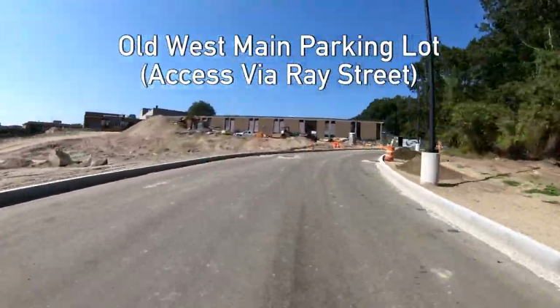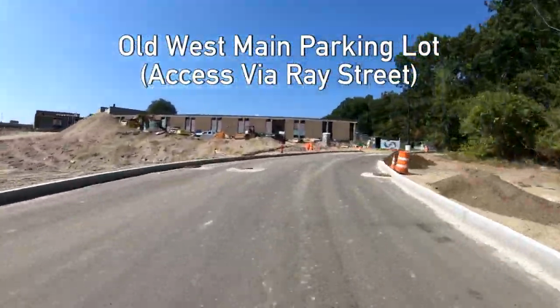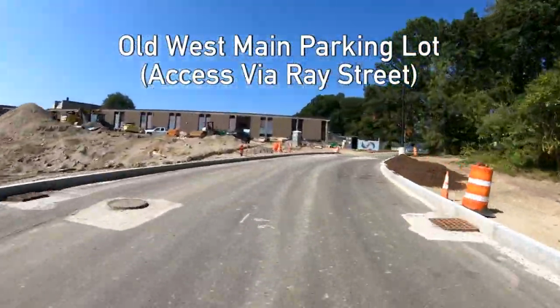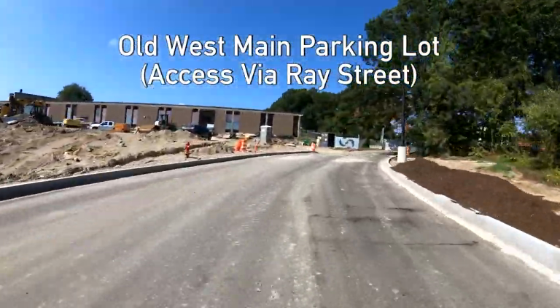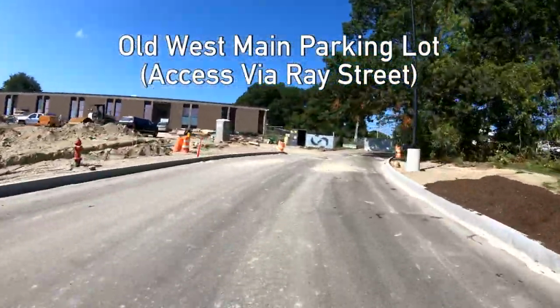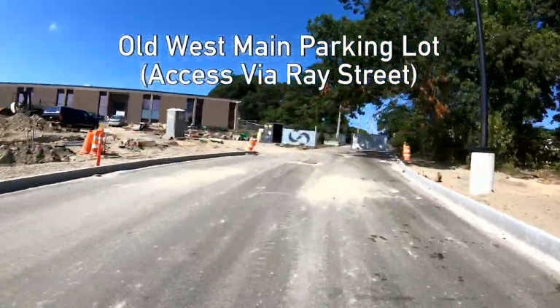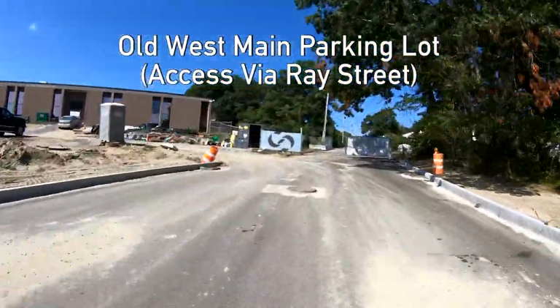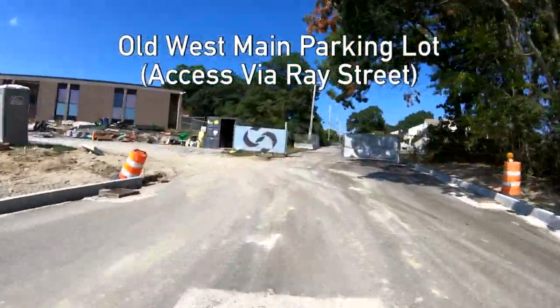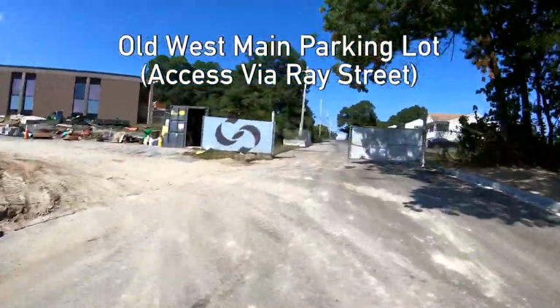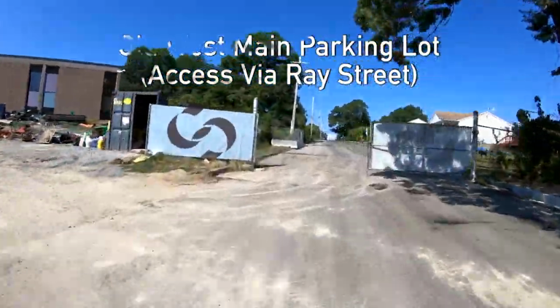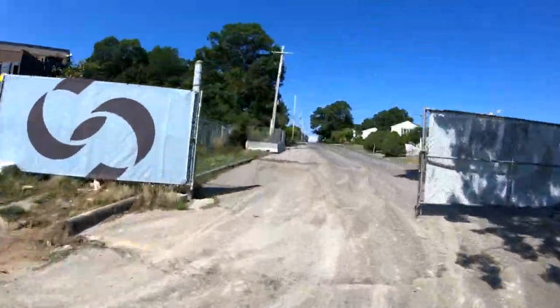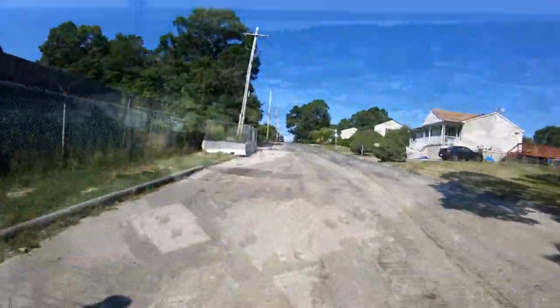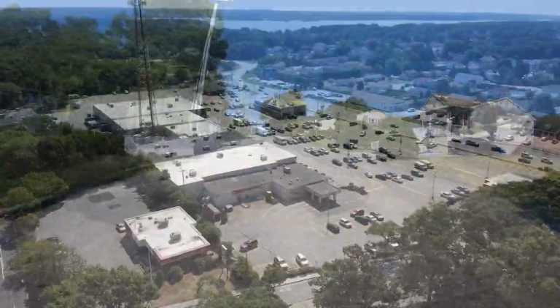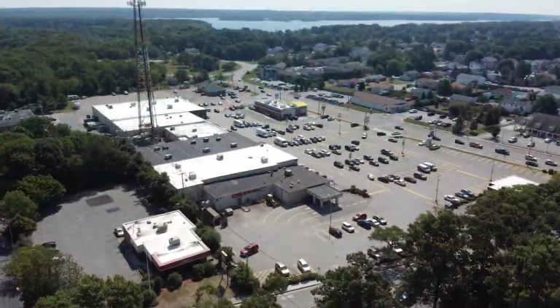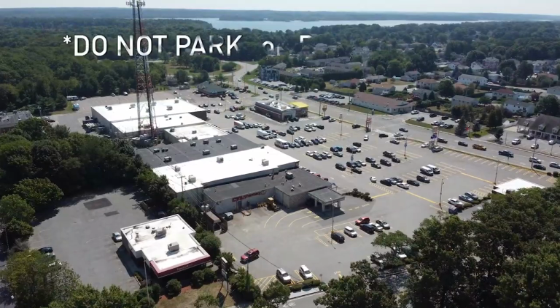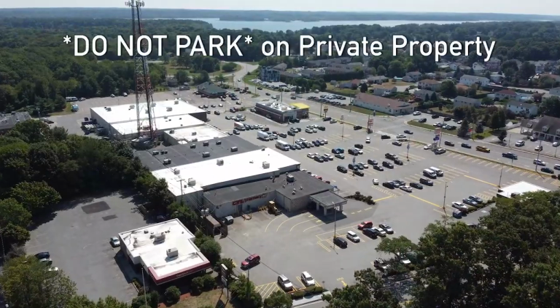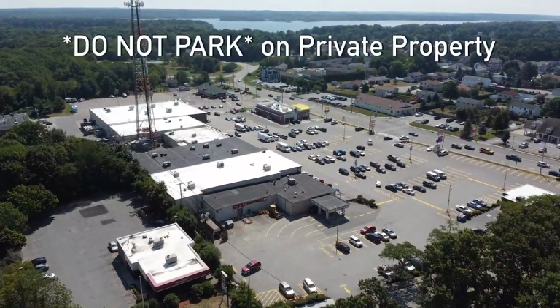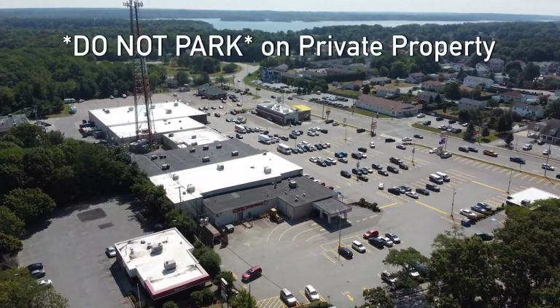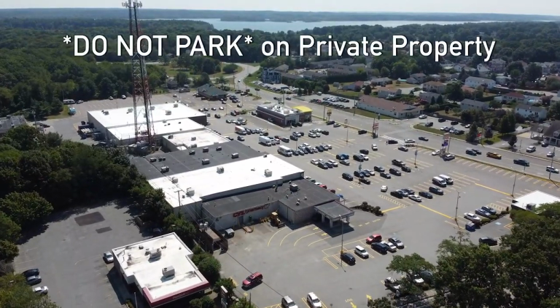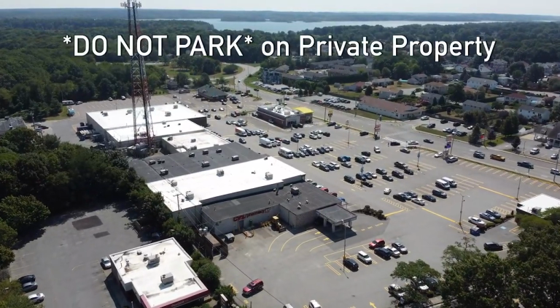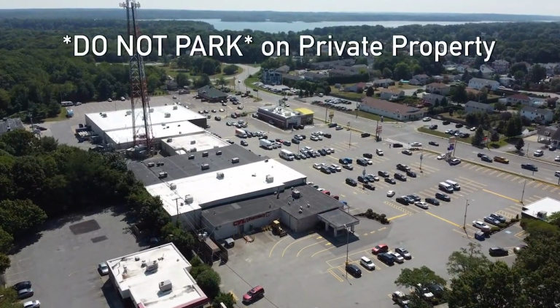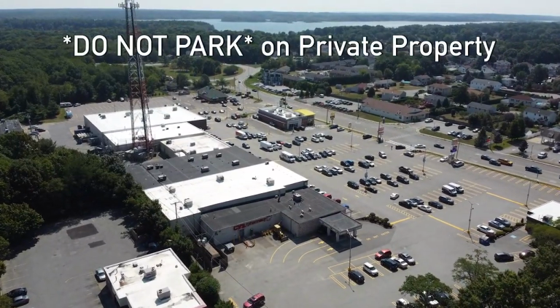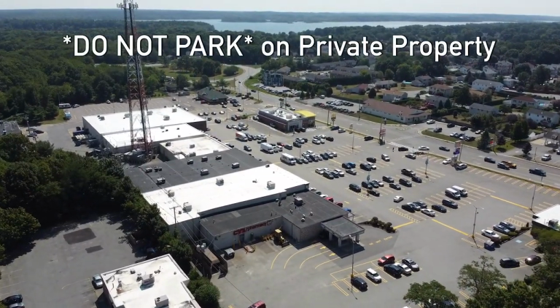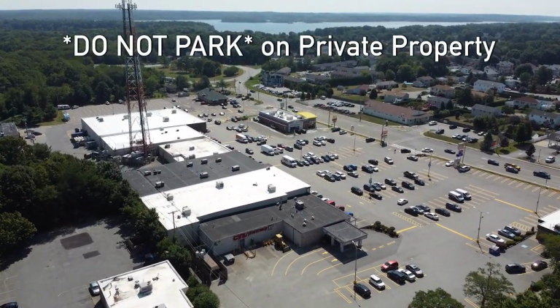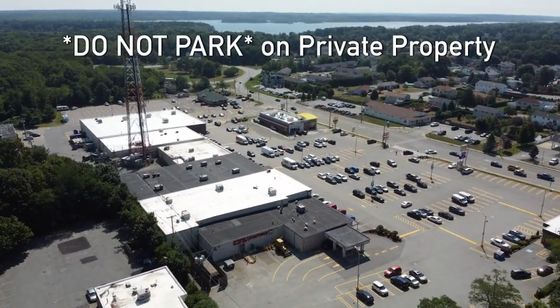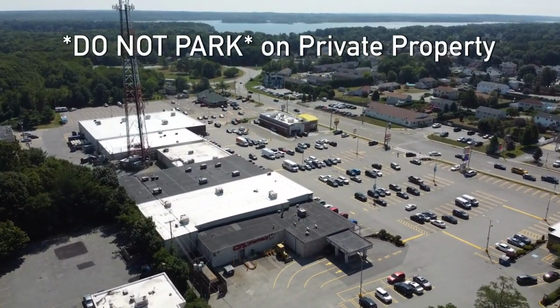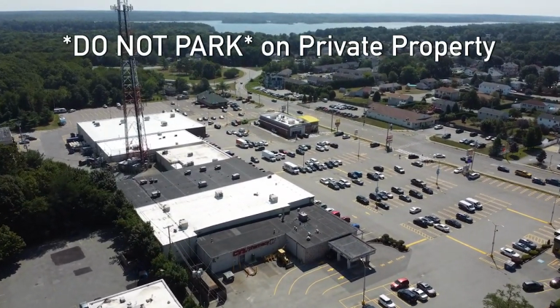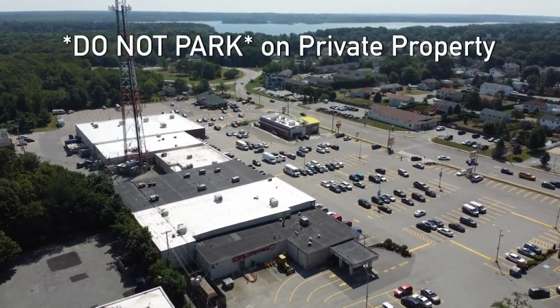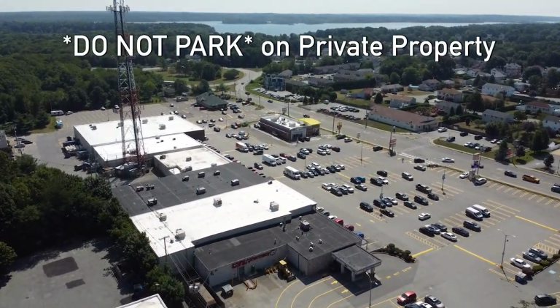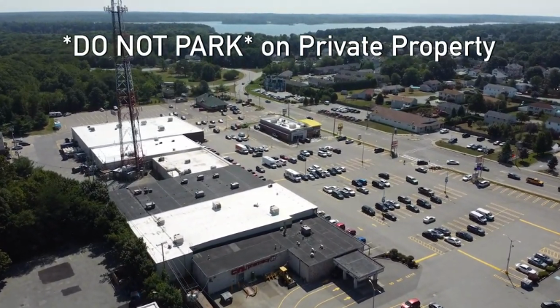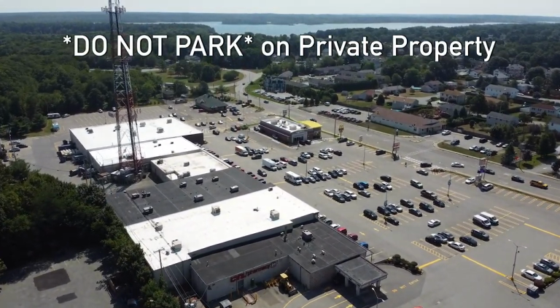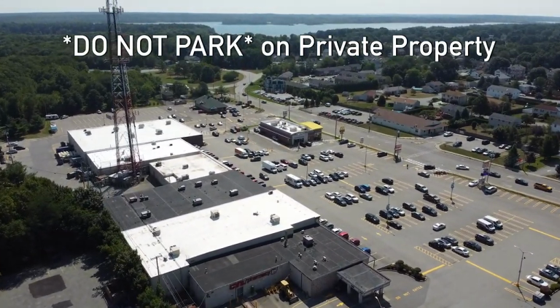Please refrain from parking on our neighbors' driveways, walkways, or in the plaza nearby.